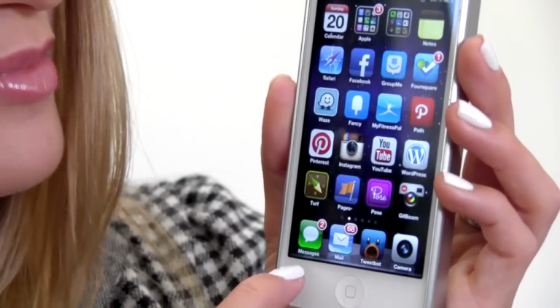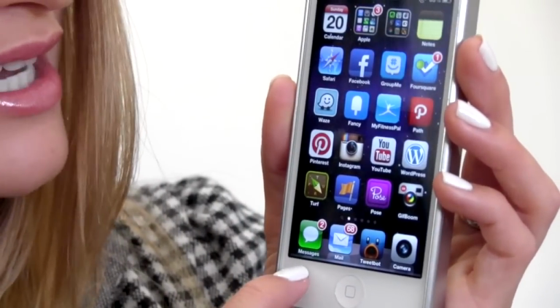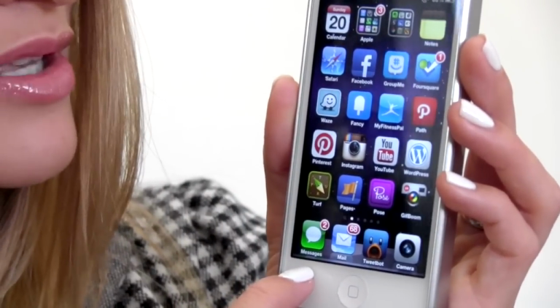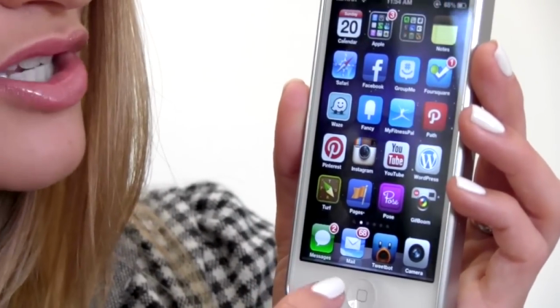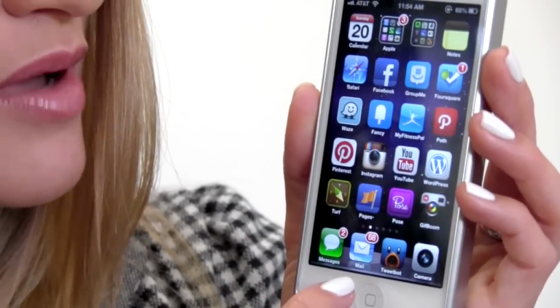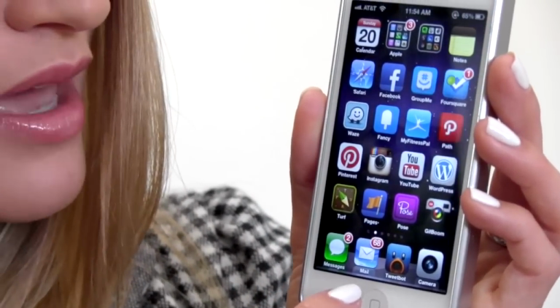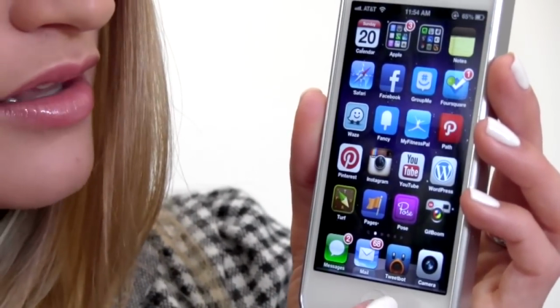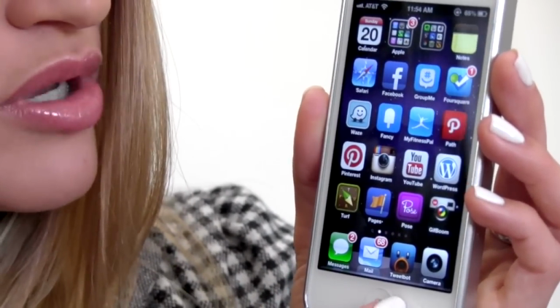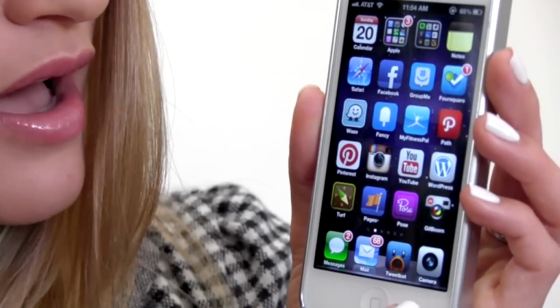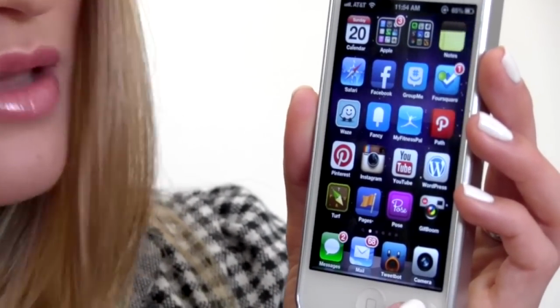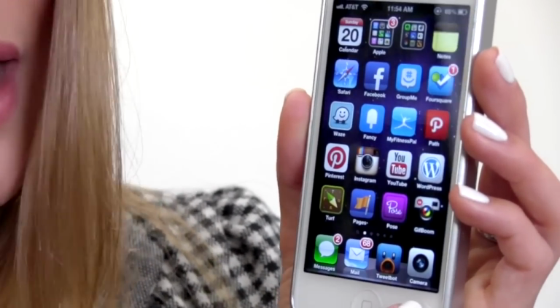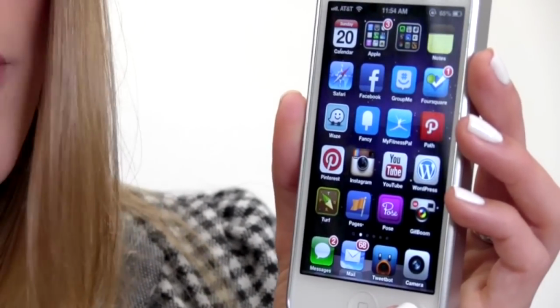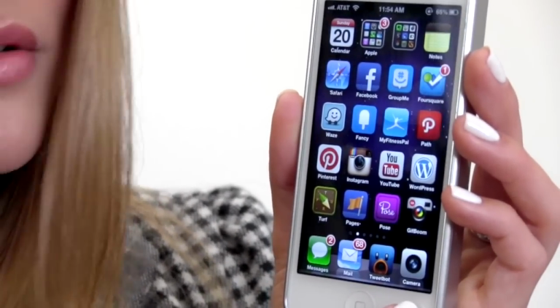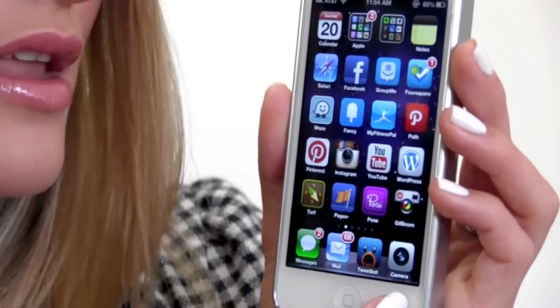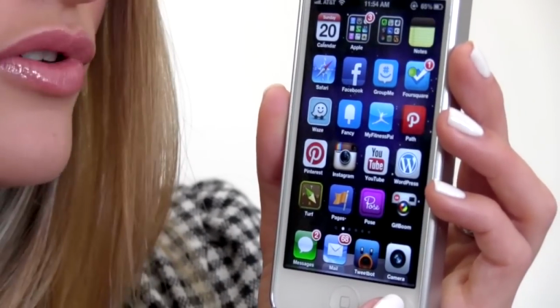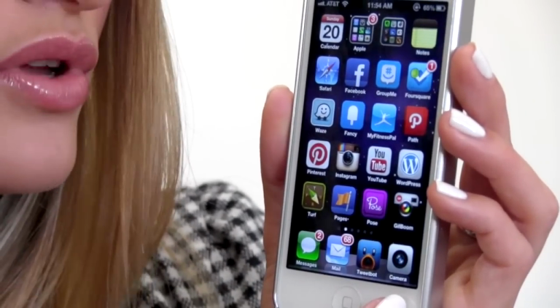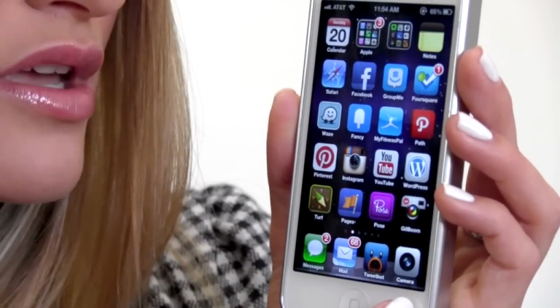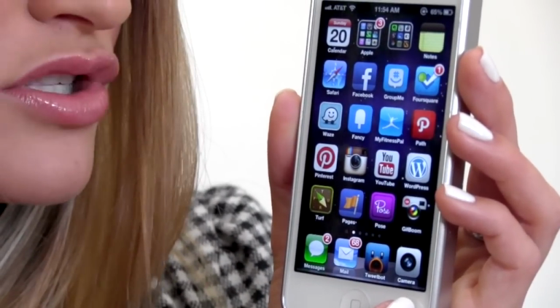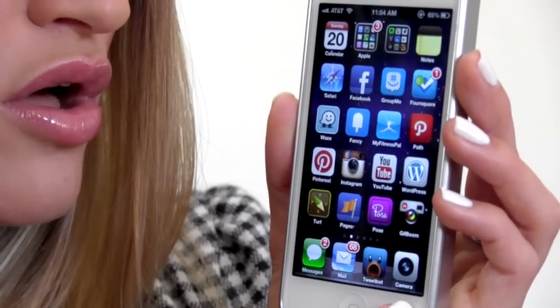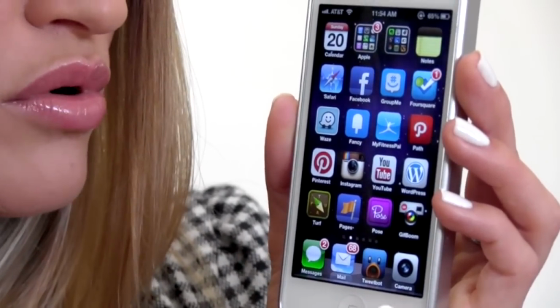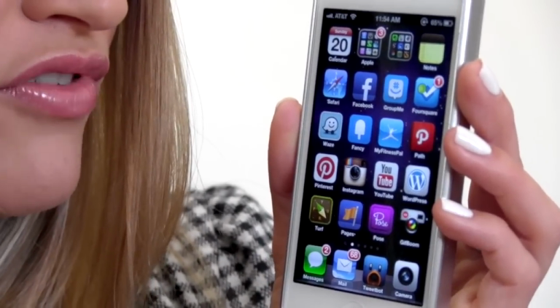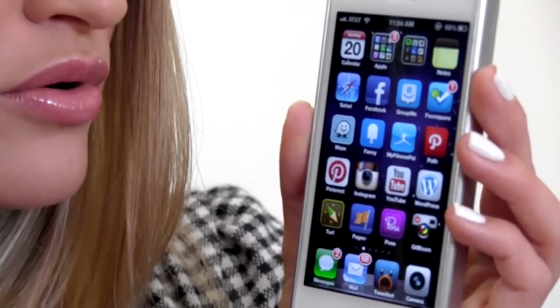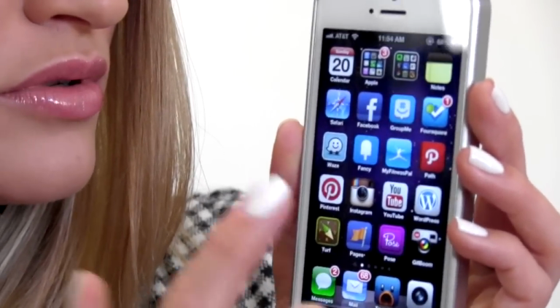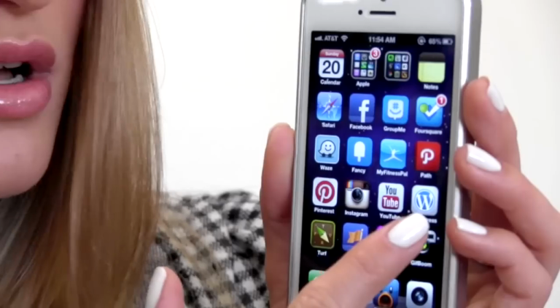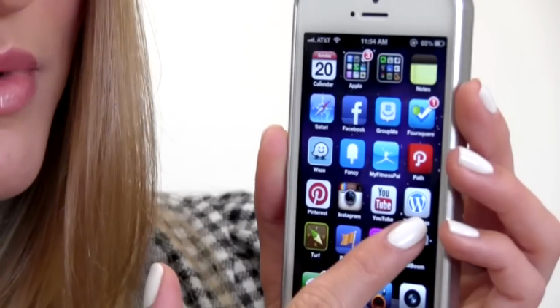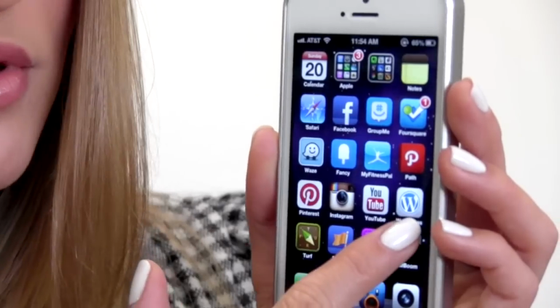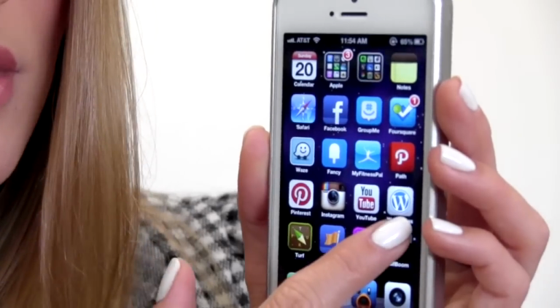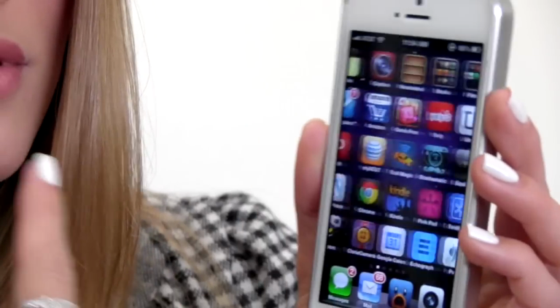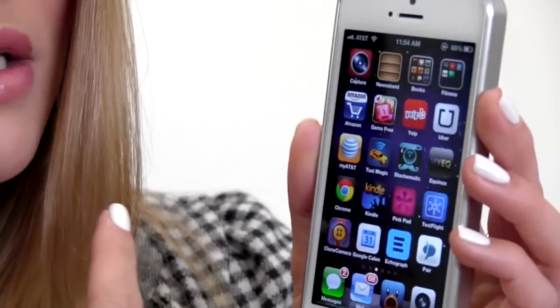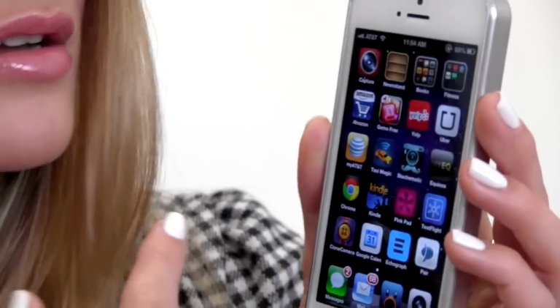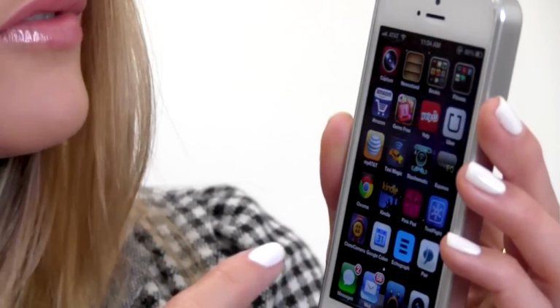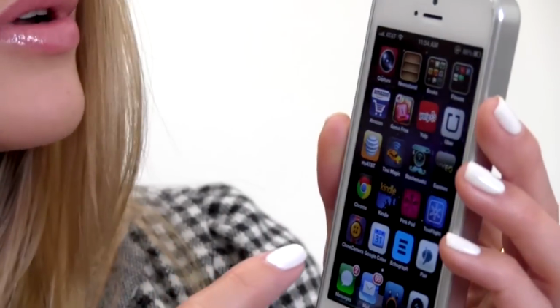I have my text messages, my mail, TweetBot, and my camera. And if you notice, there is no phone on my main screen because I hate talking on the phone.